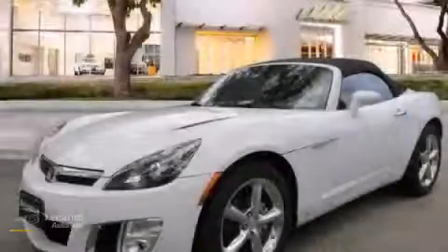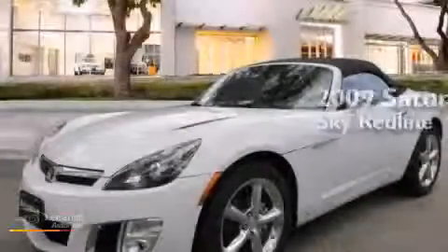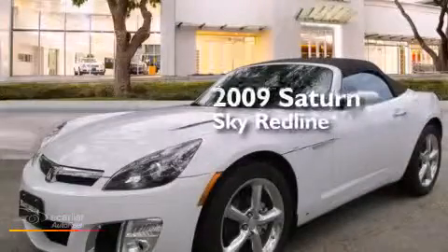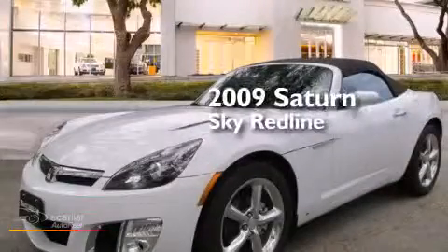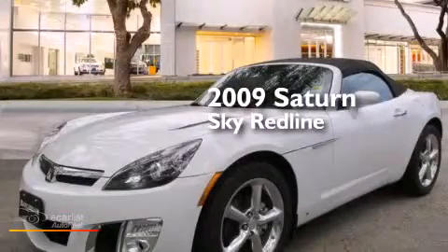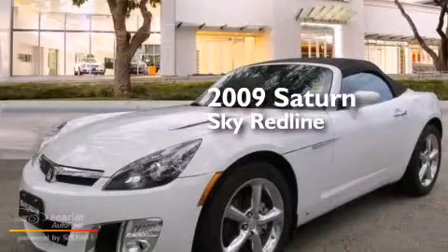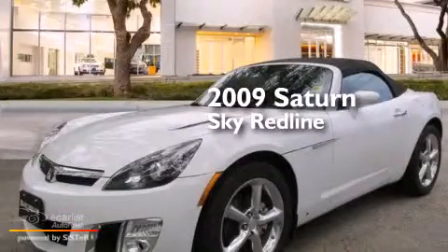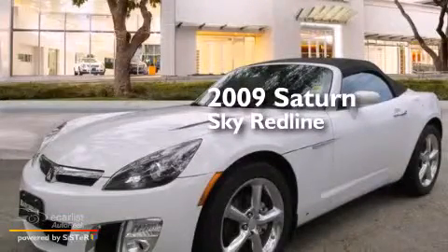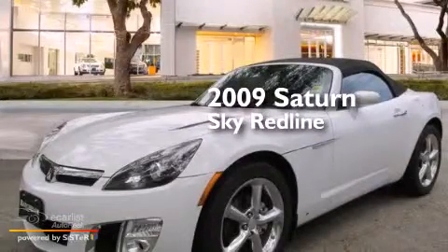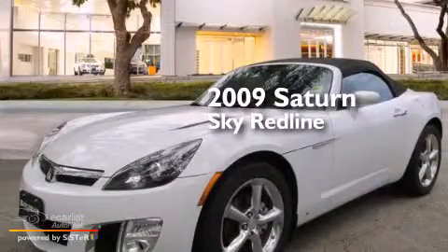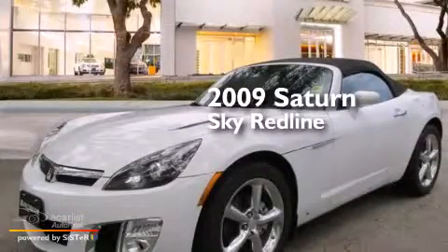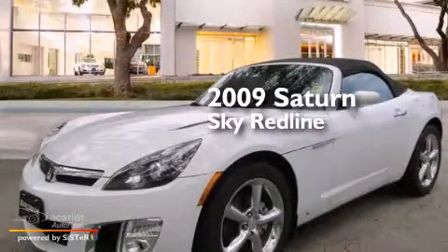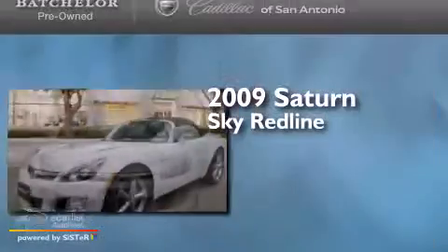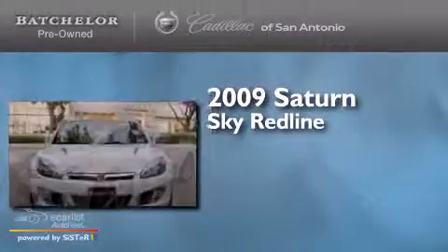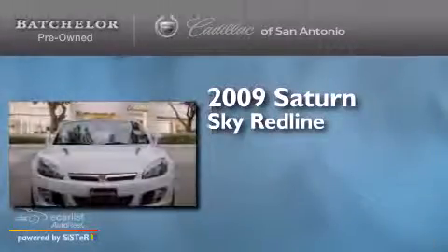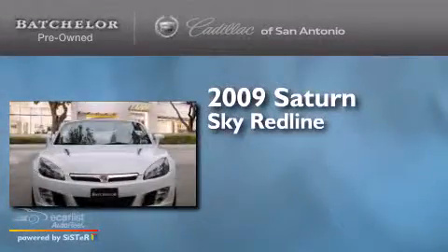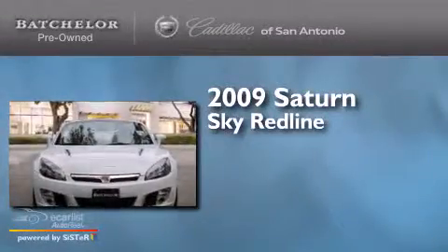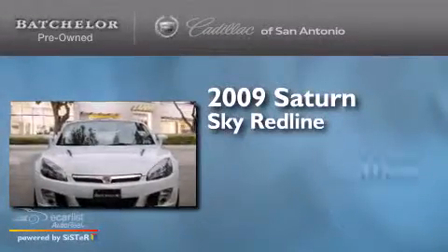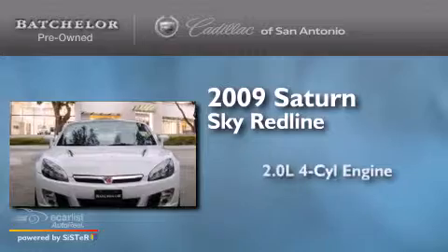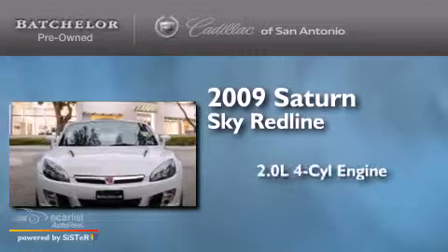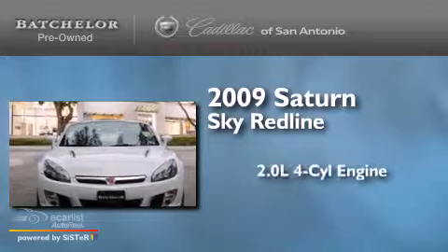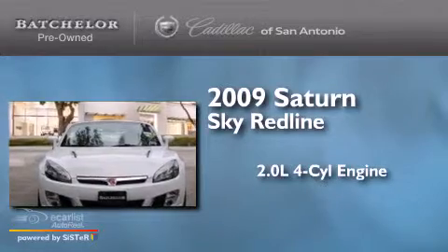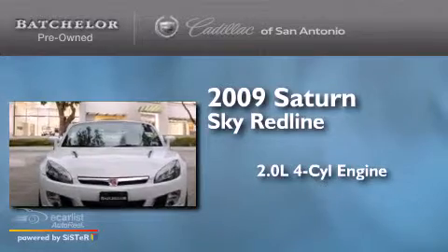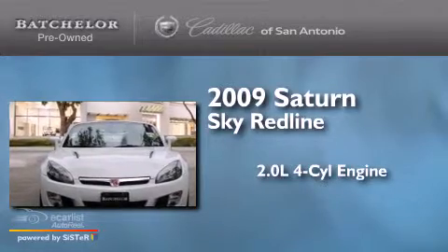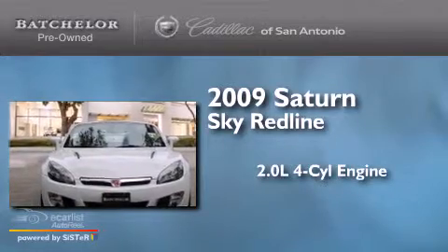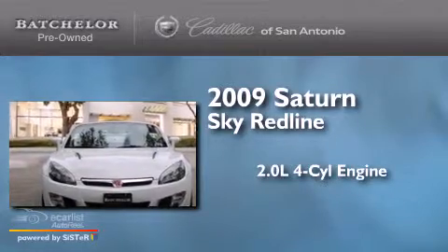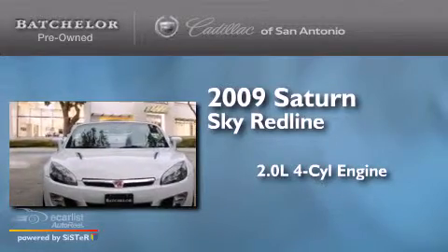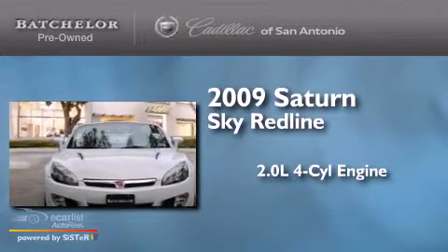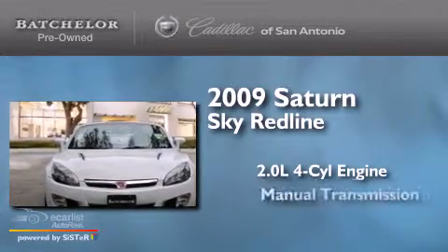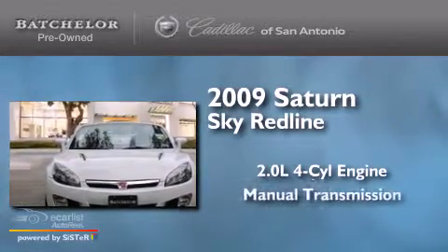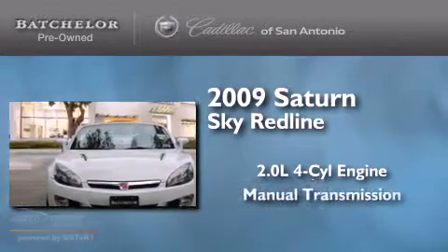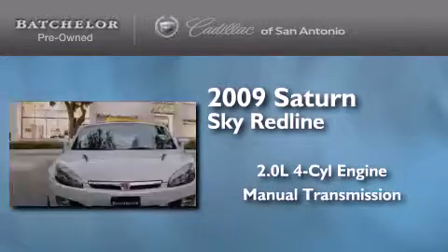This is a 2009 Saturn Sky Redline. It has a 2.0-liter four-cylinder engine and a manual transmission.